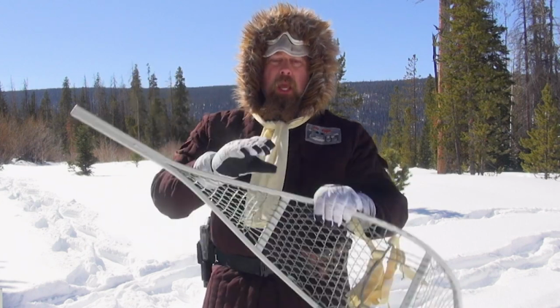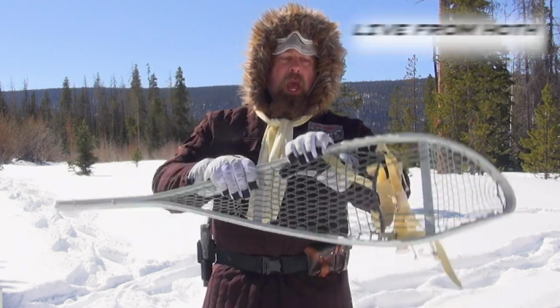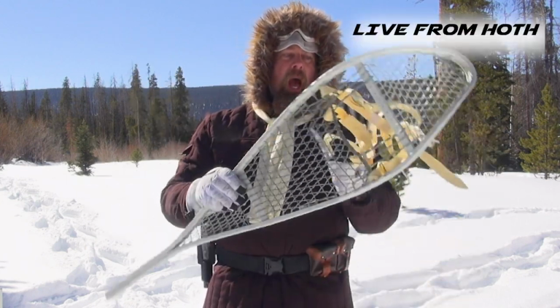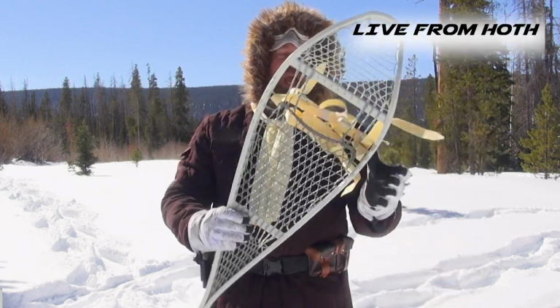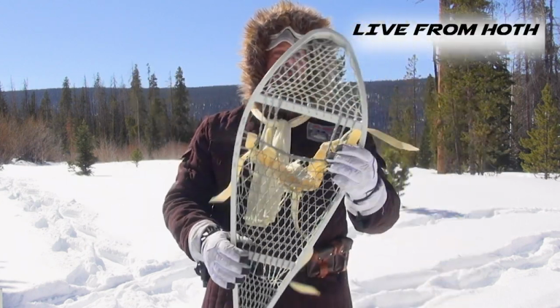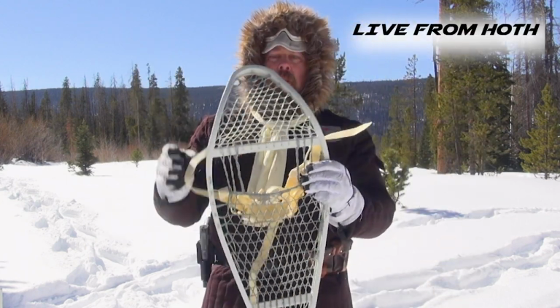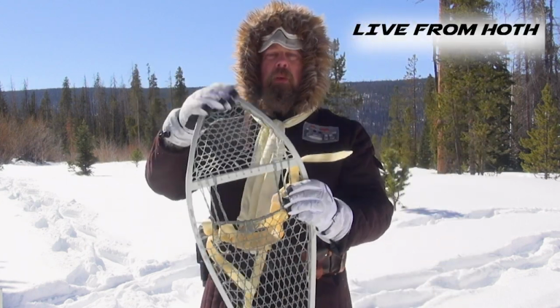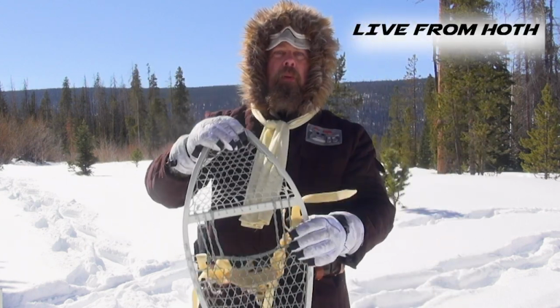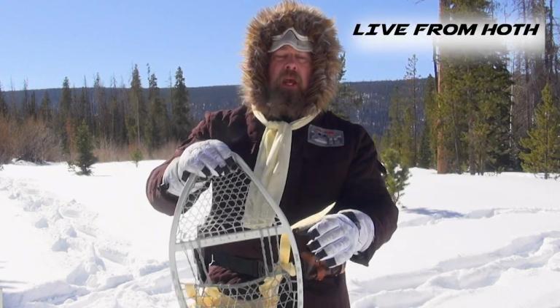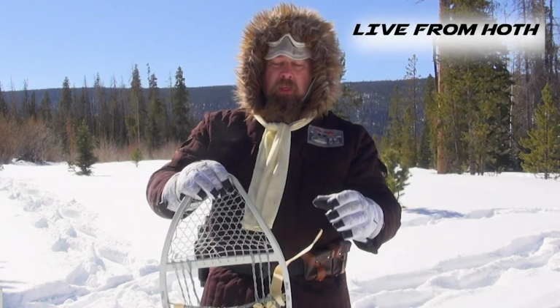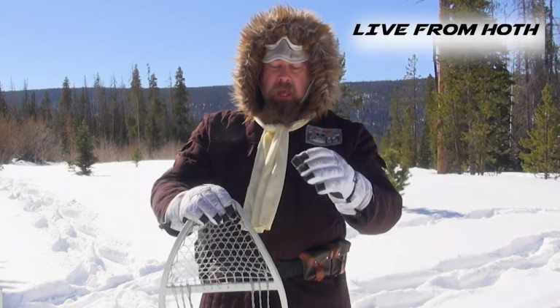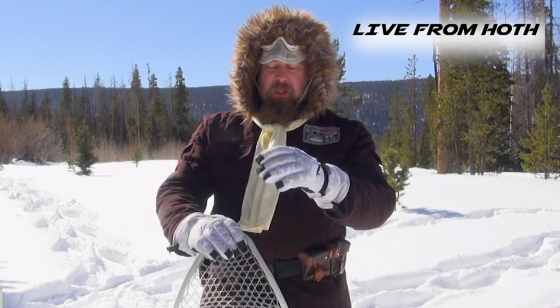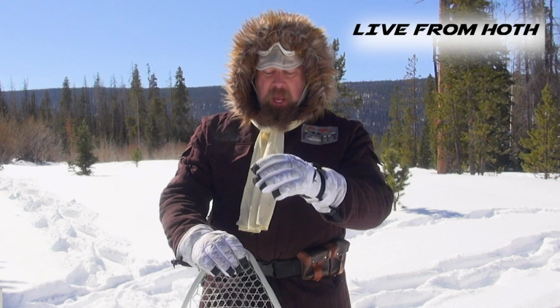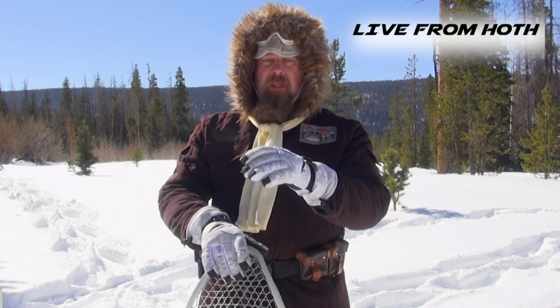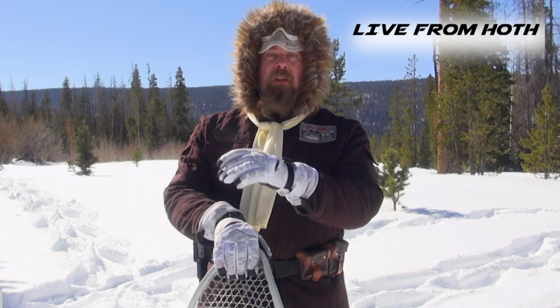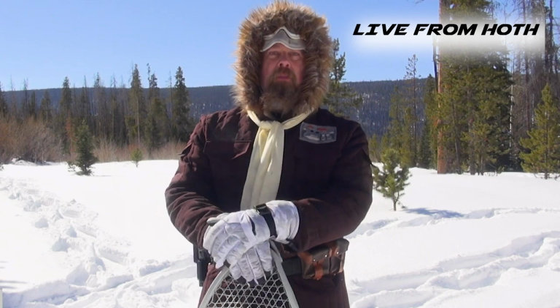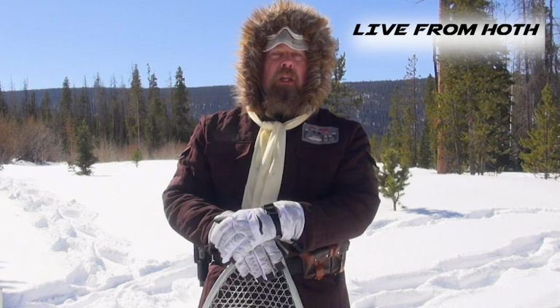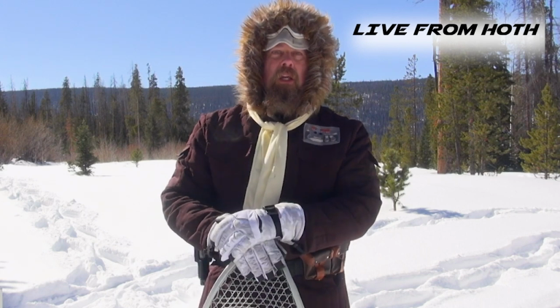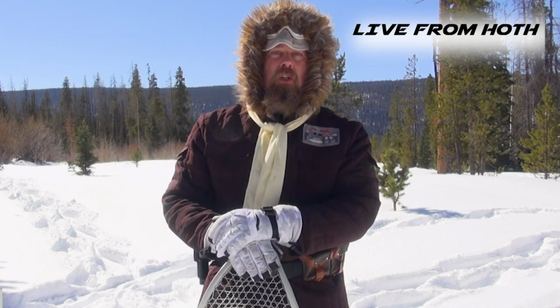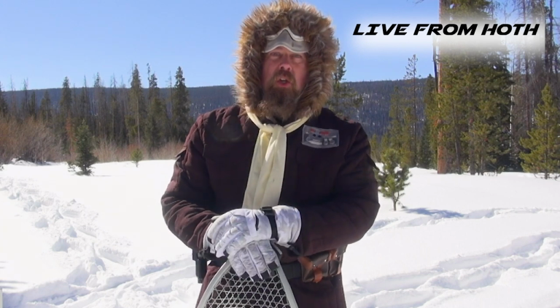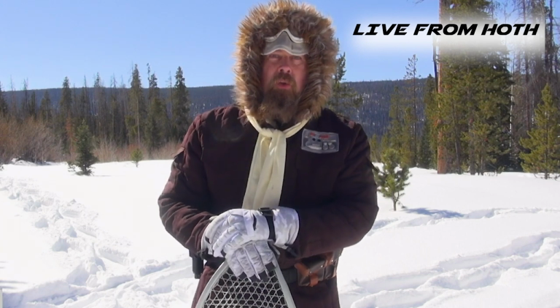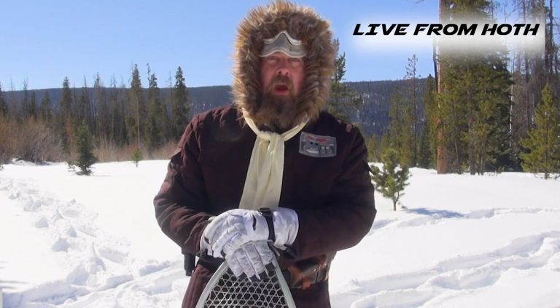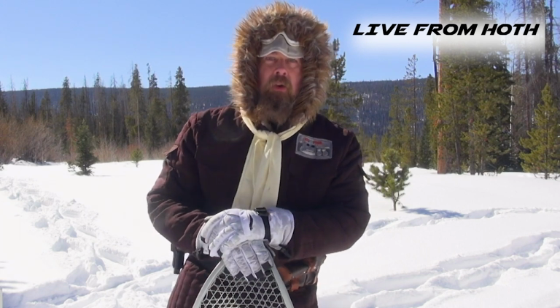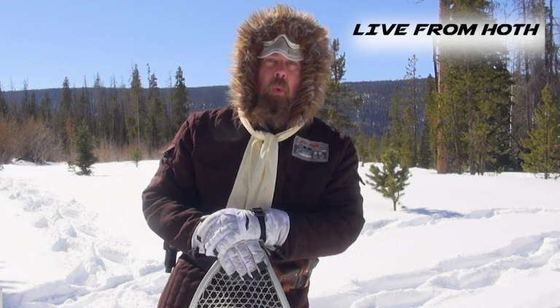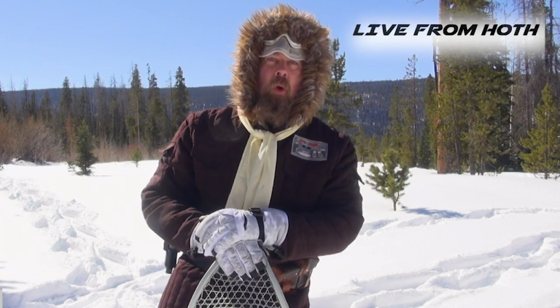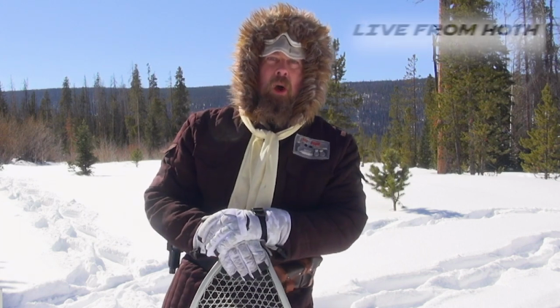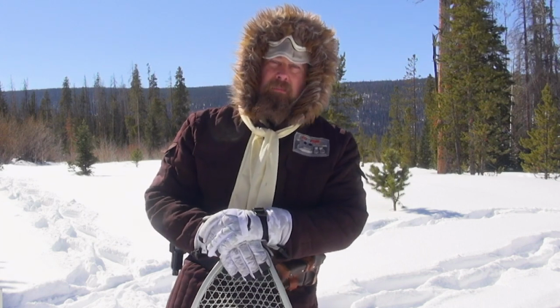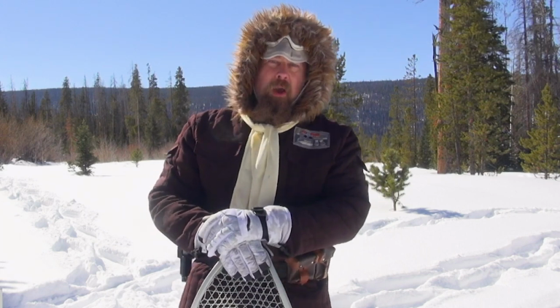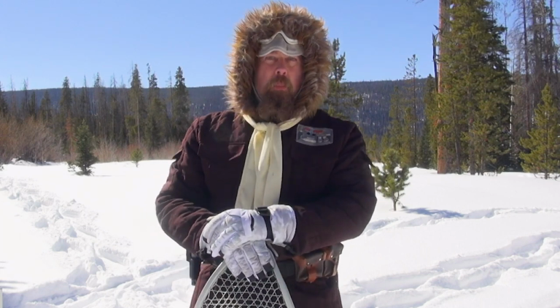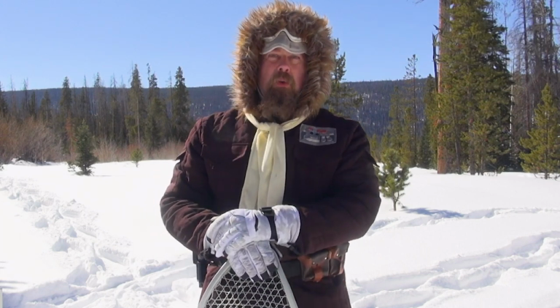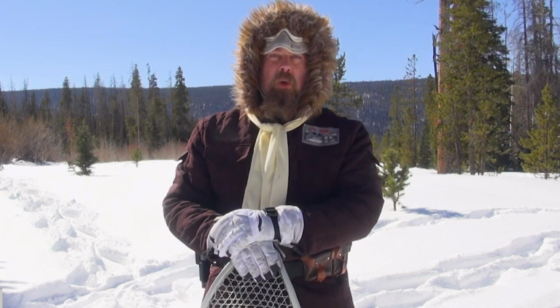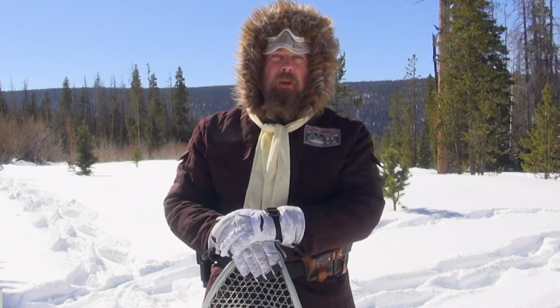I am the Pimp Hand of the Galaxy and this has been Snow Striders 101. I hope you enjoyed it.